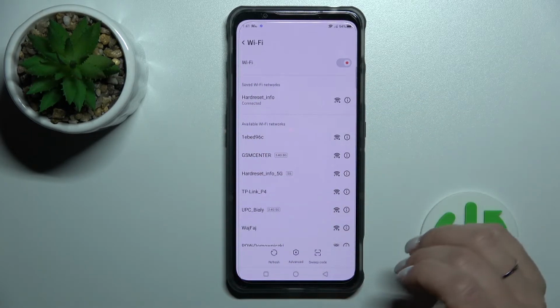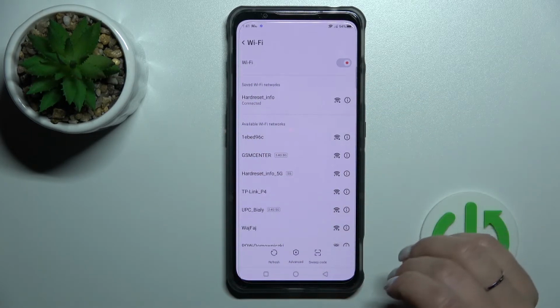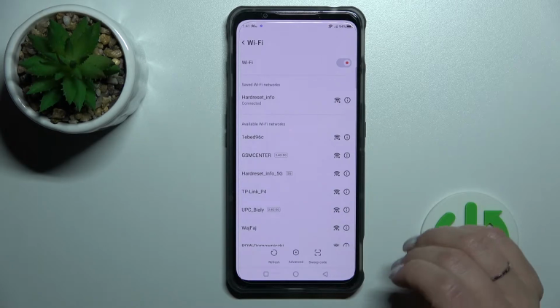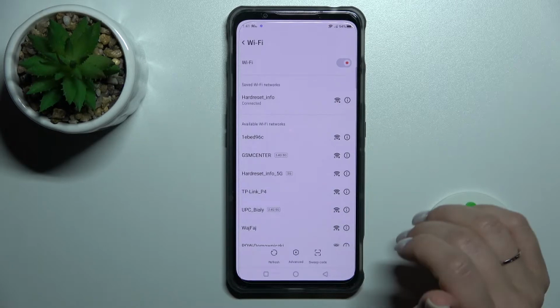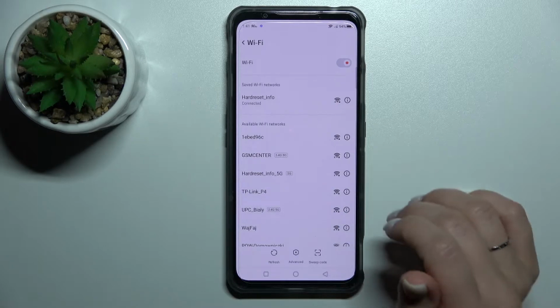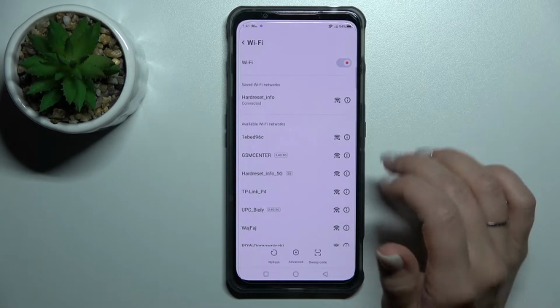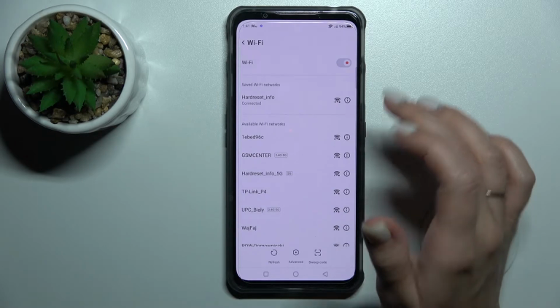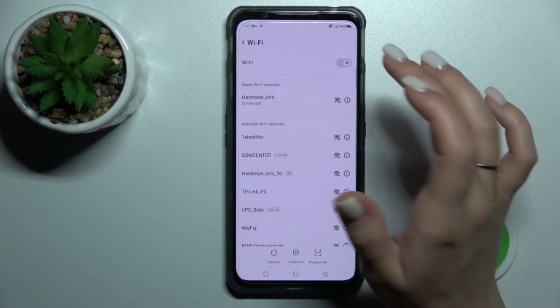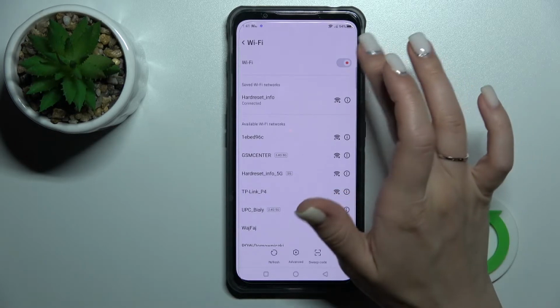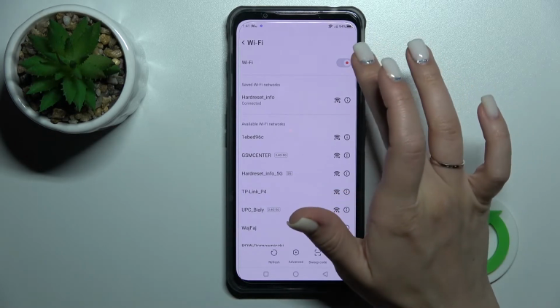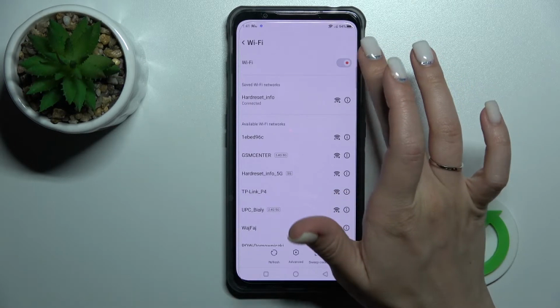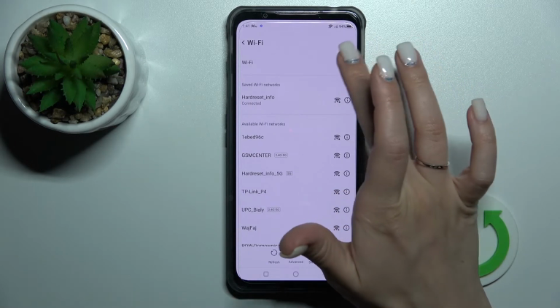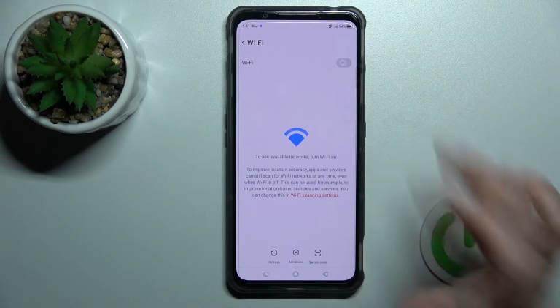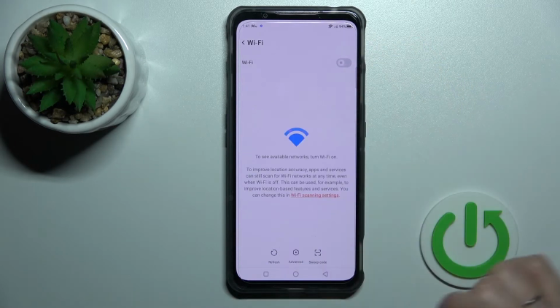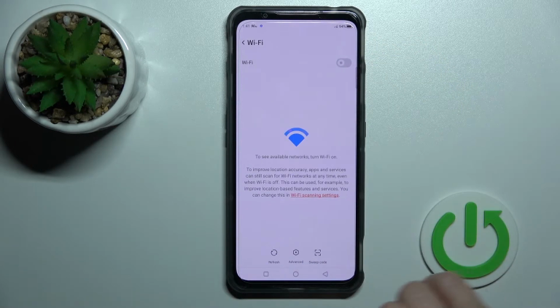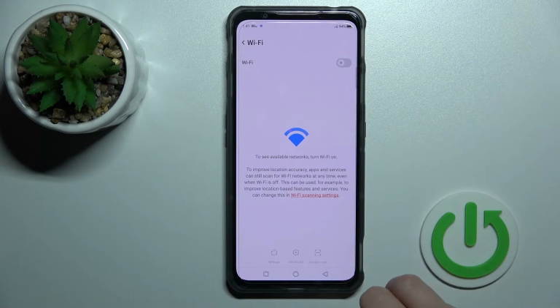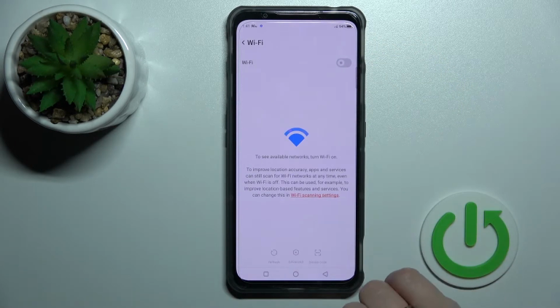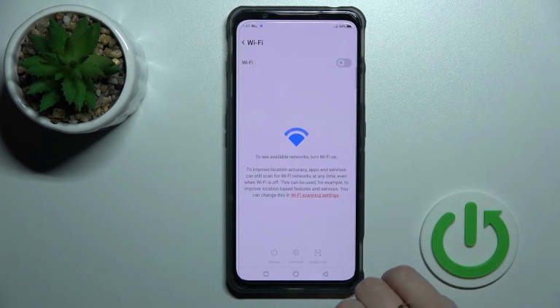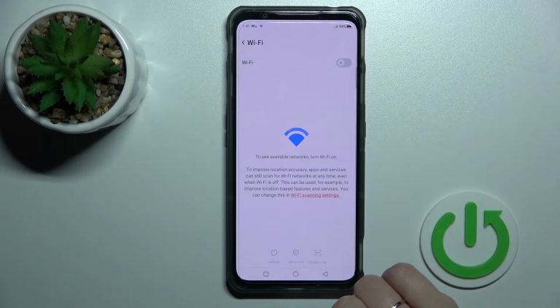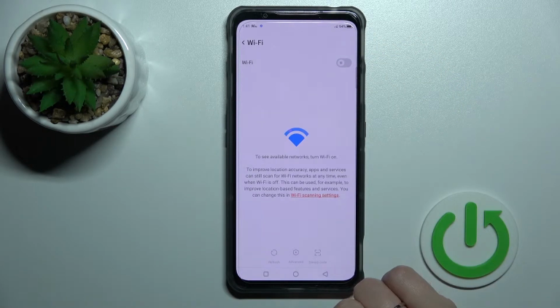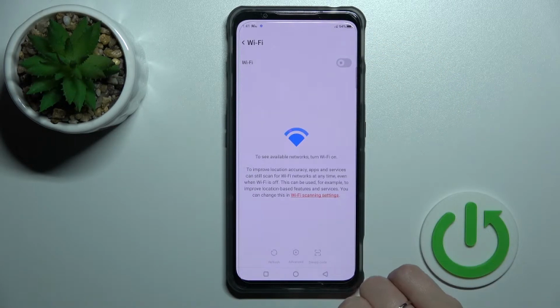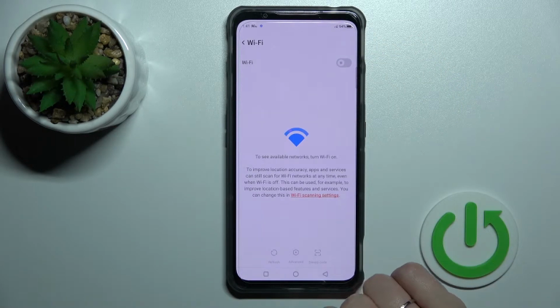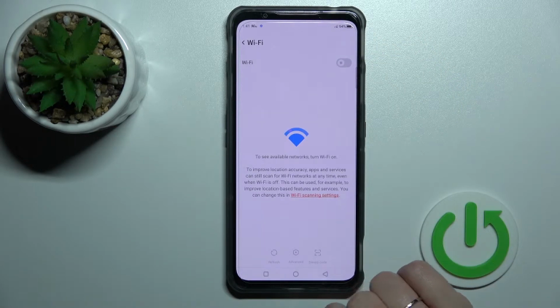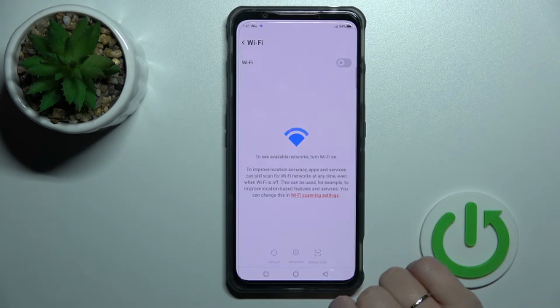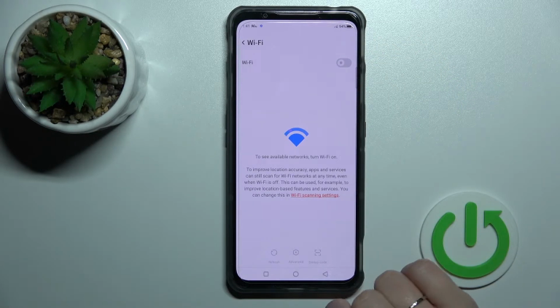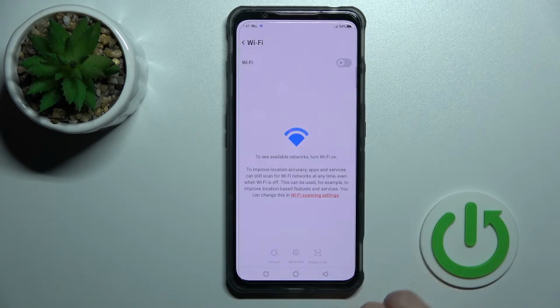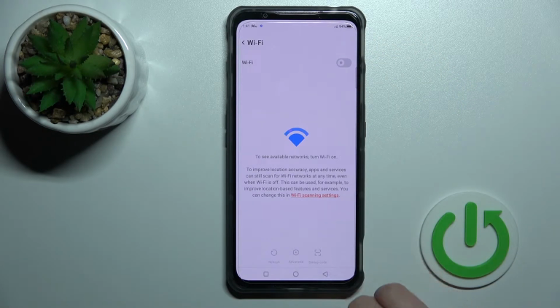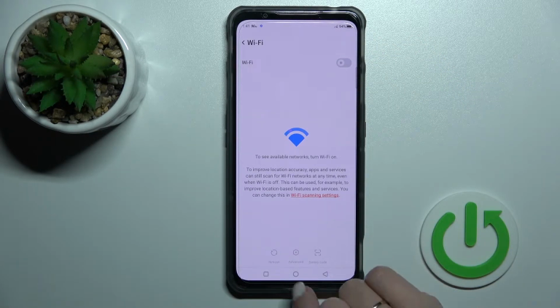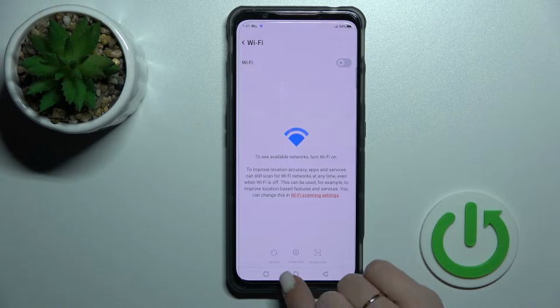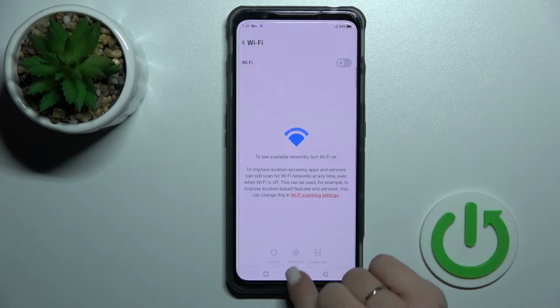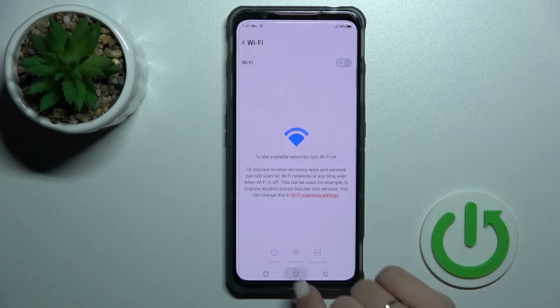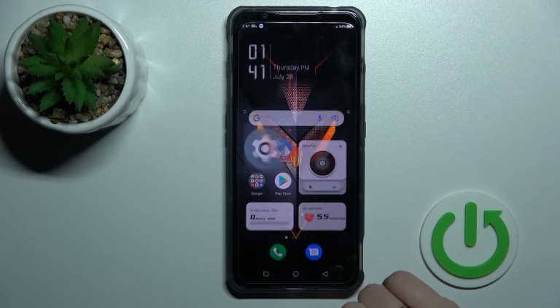If you want to turn off the Wi-Fi, you should just click here once on the switcher, and that's it.